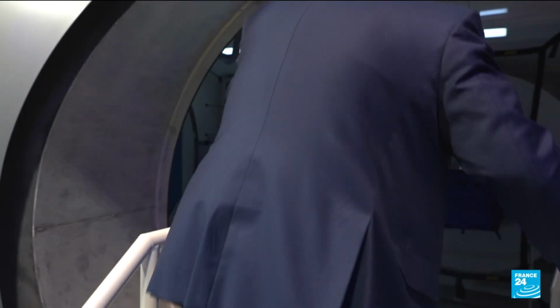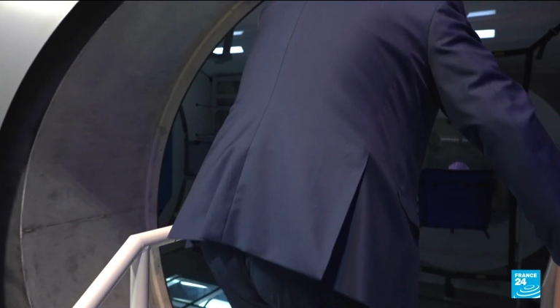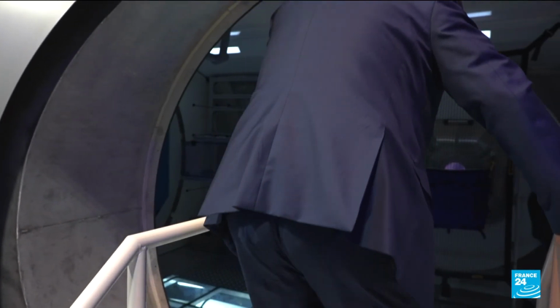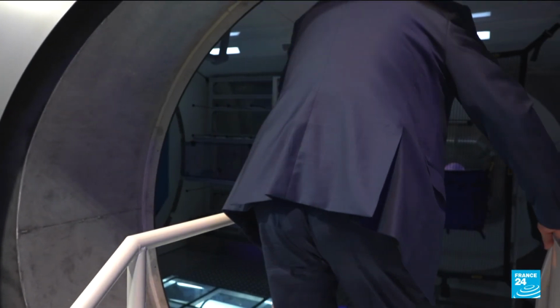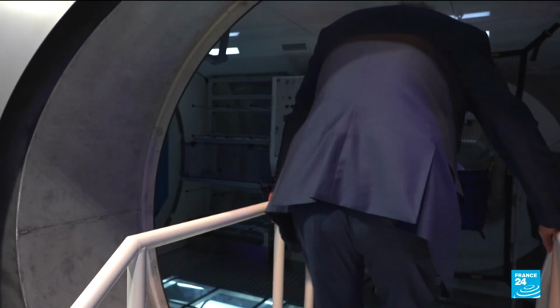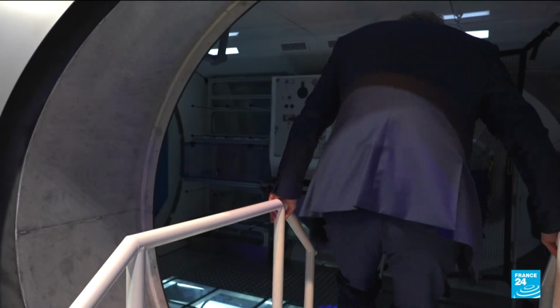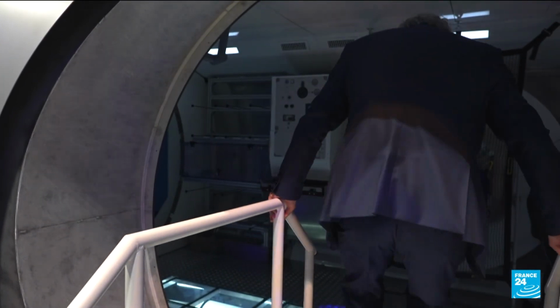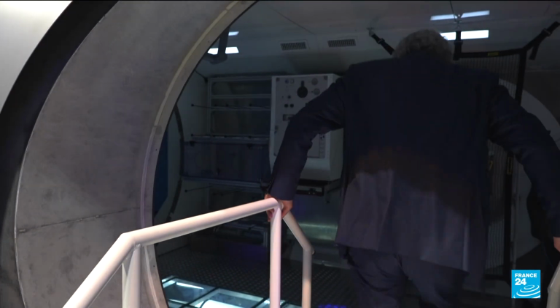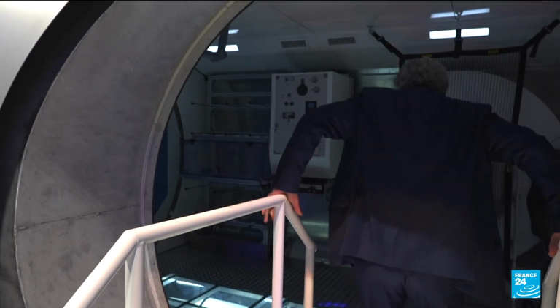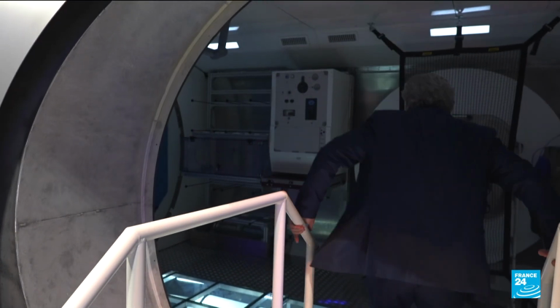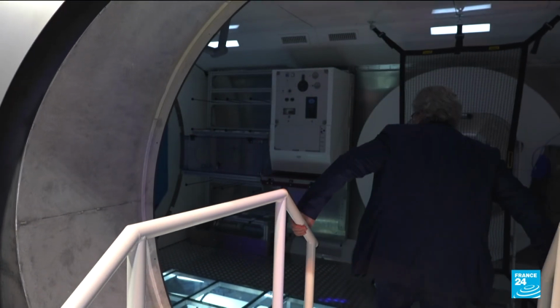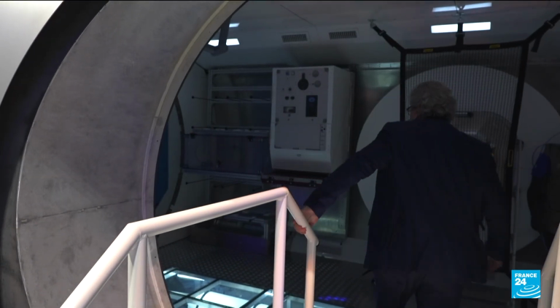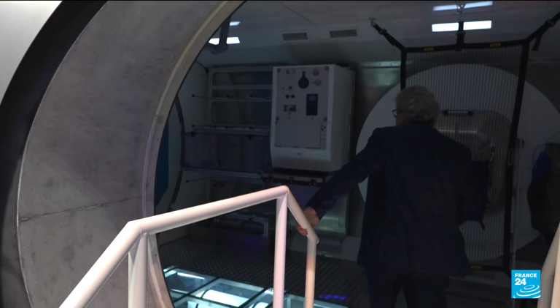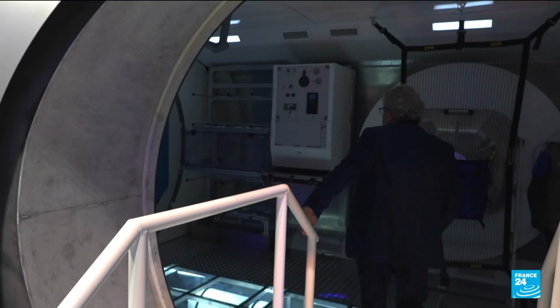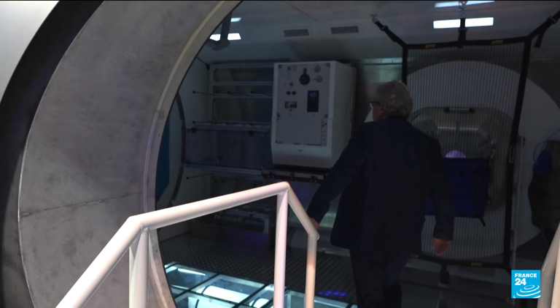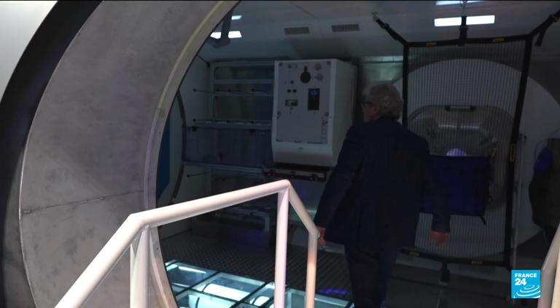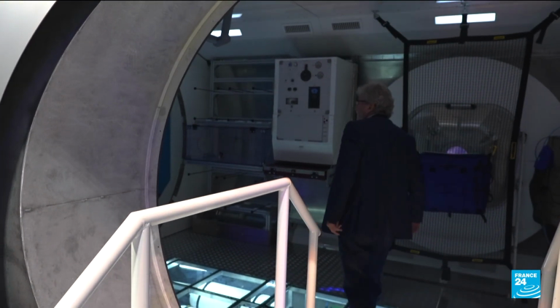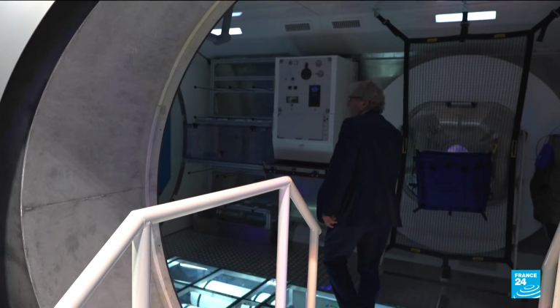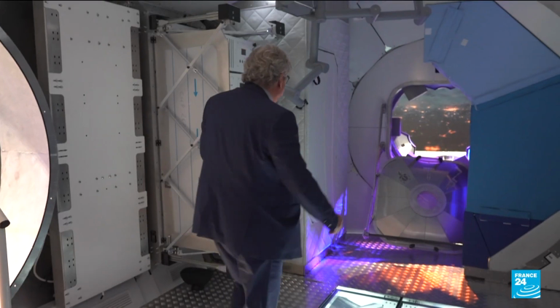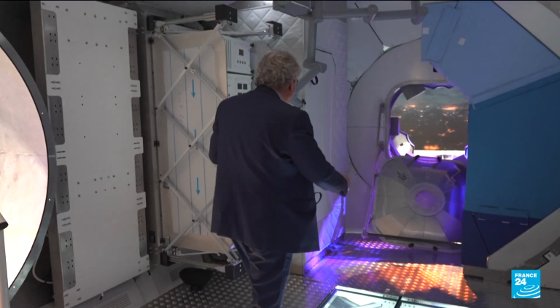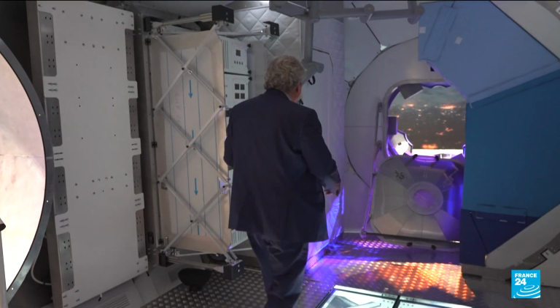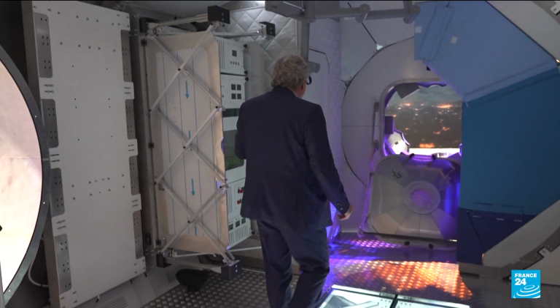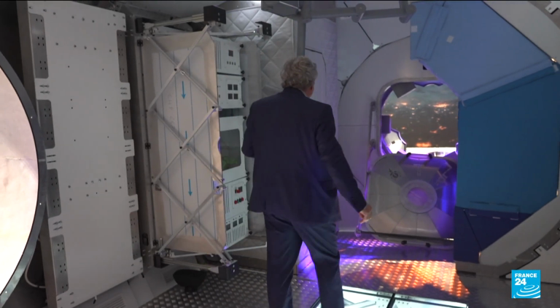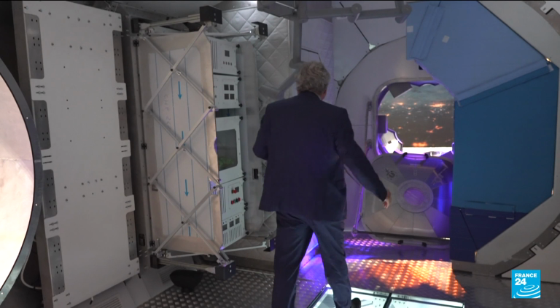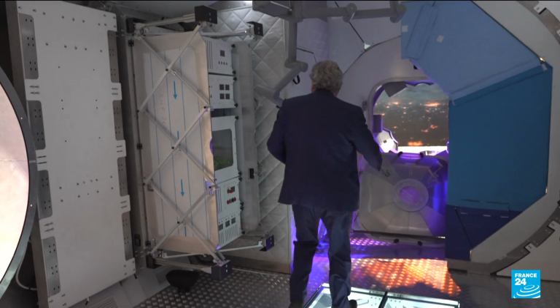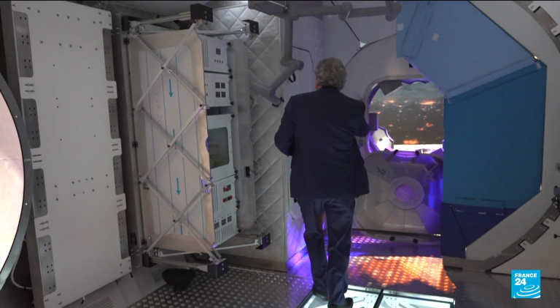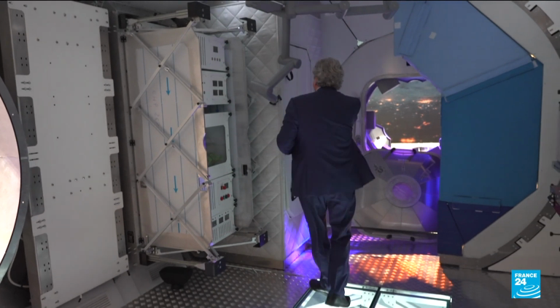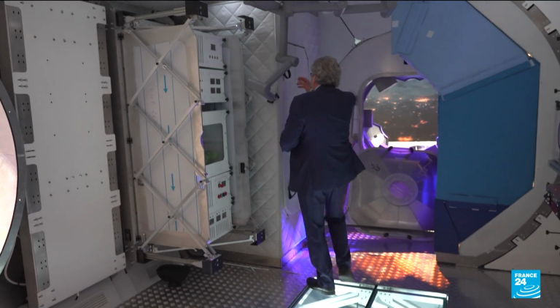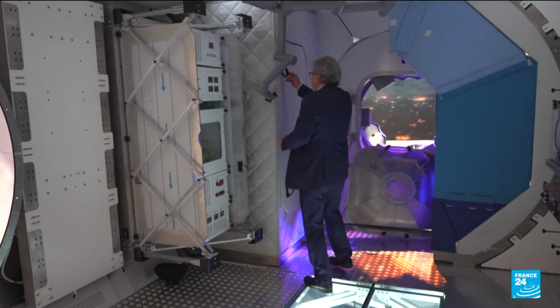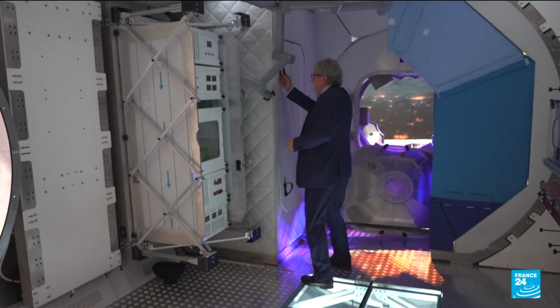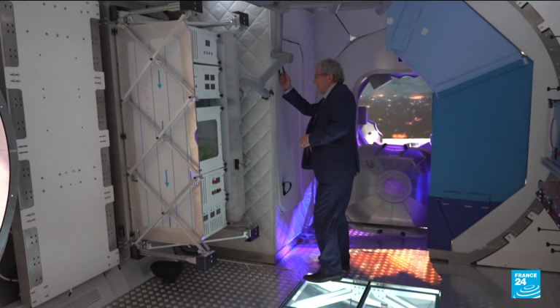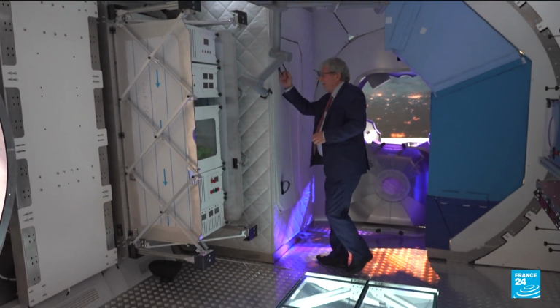And this is what the astronauts' living quarters will look like. This is a life-size model used for tests.